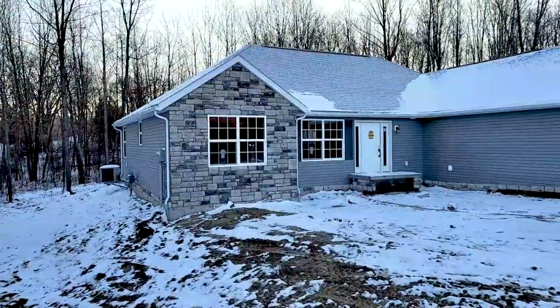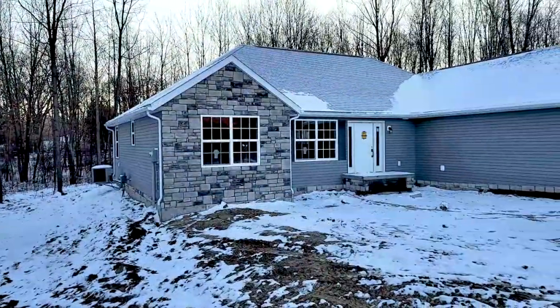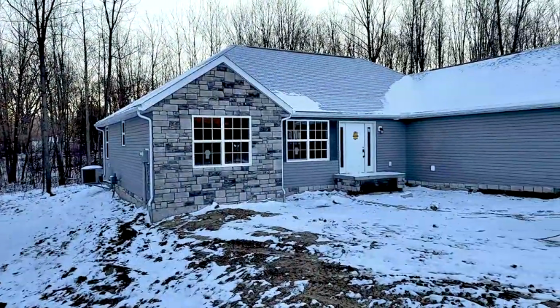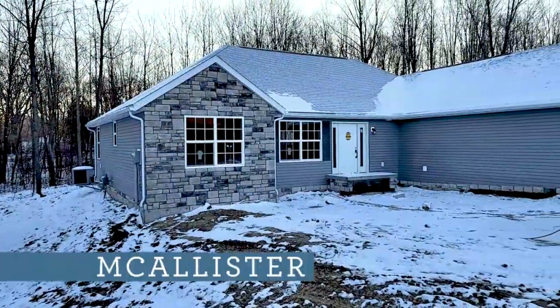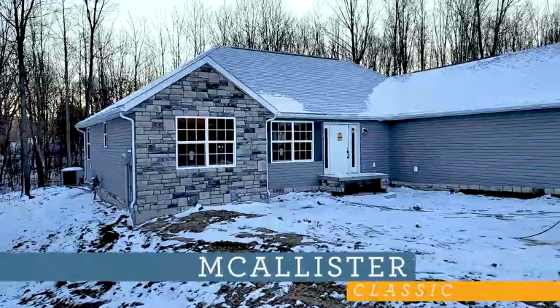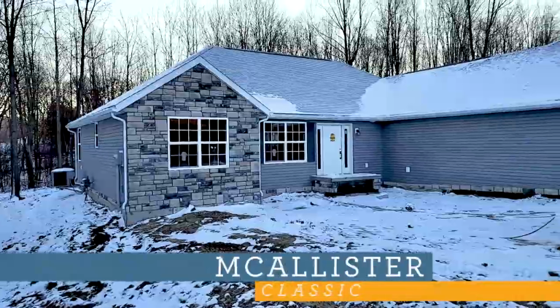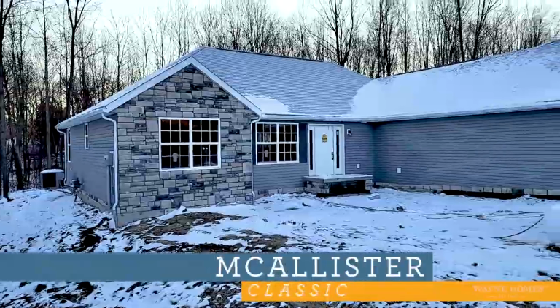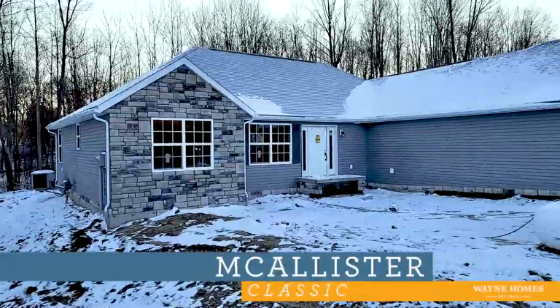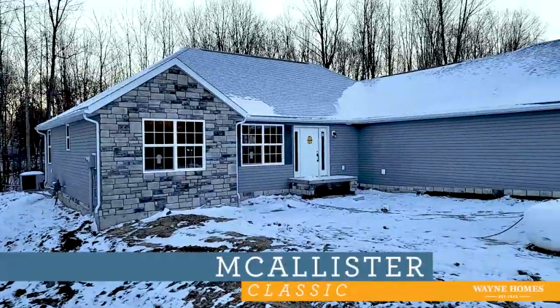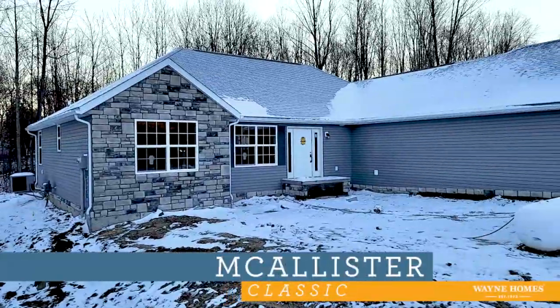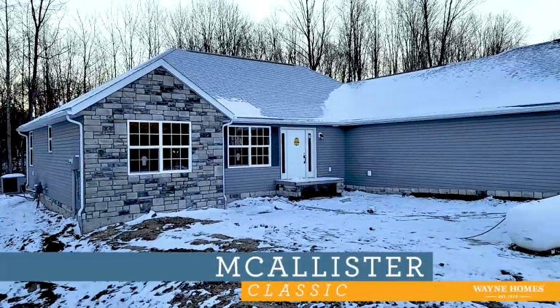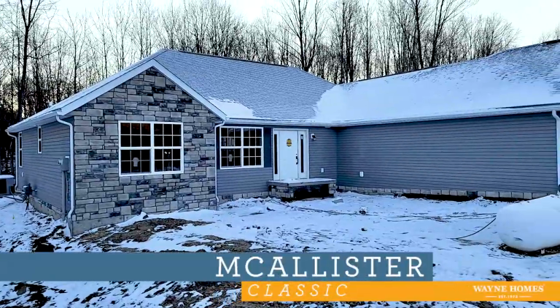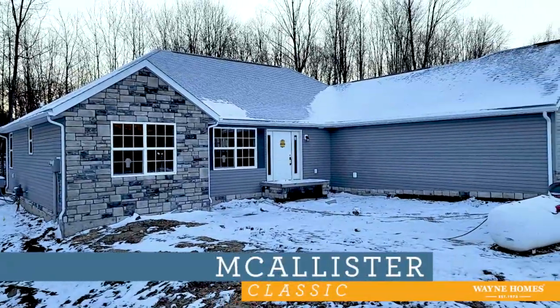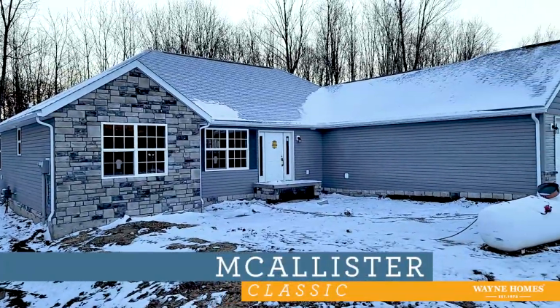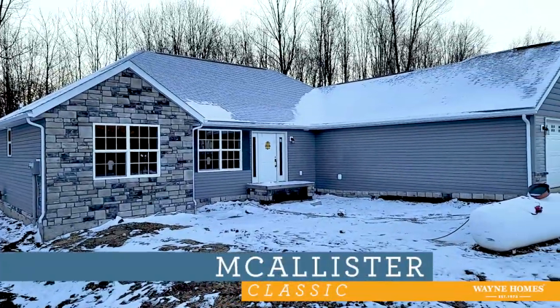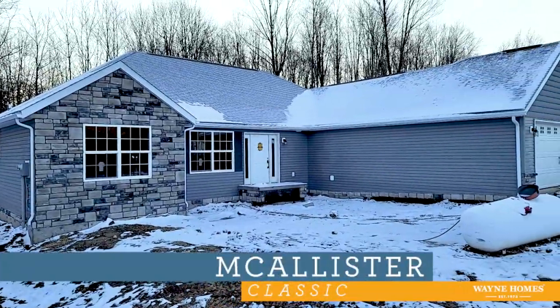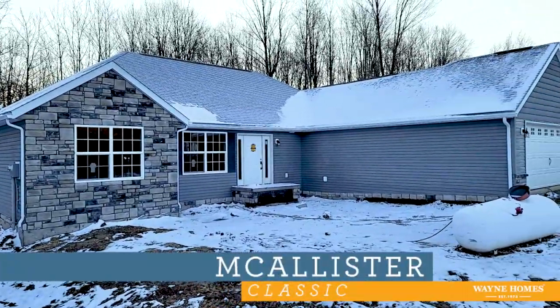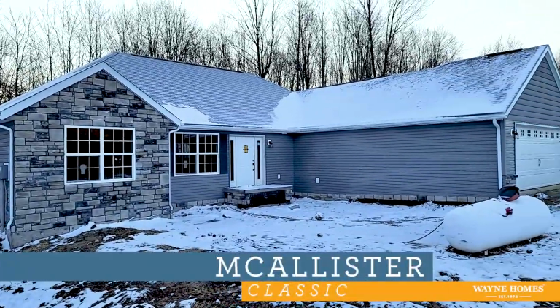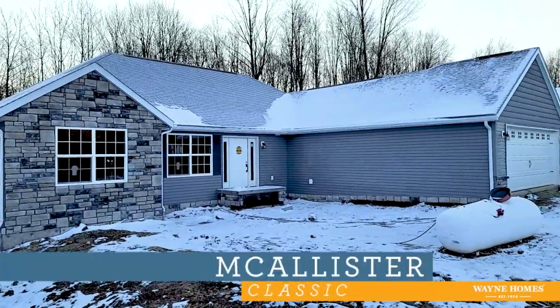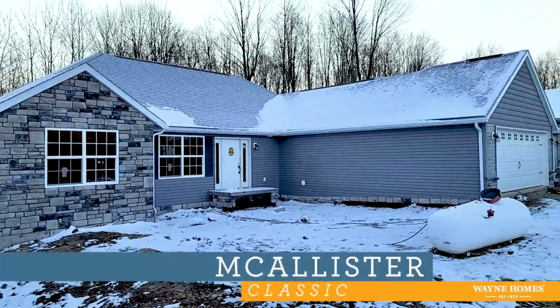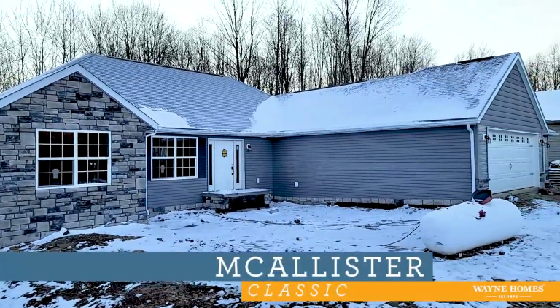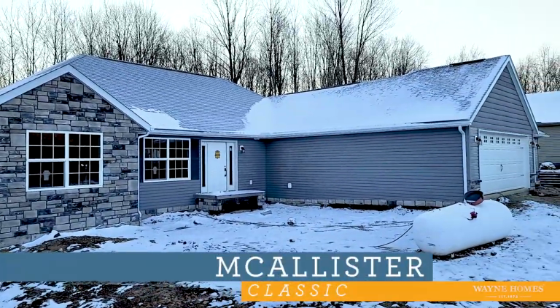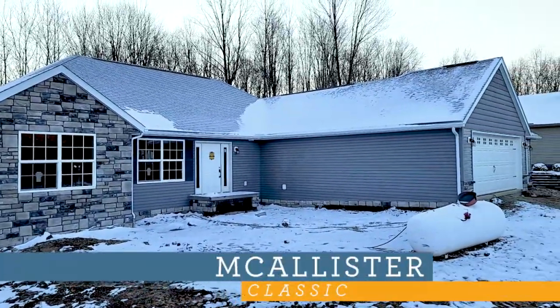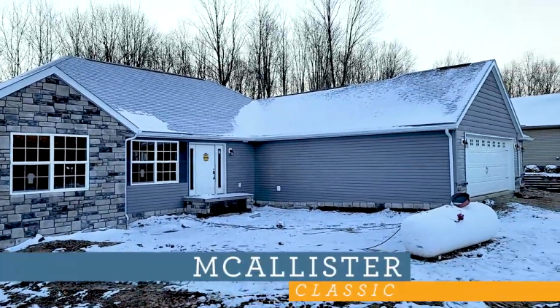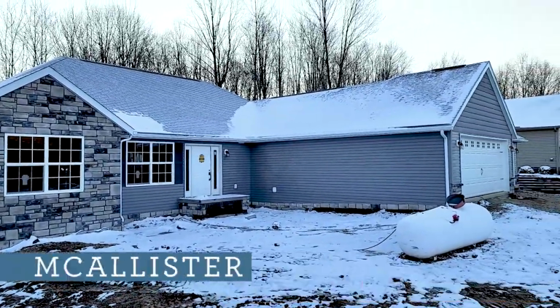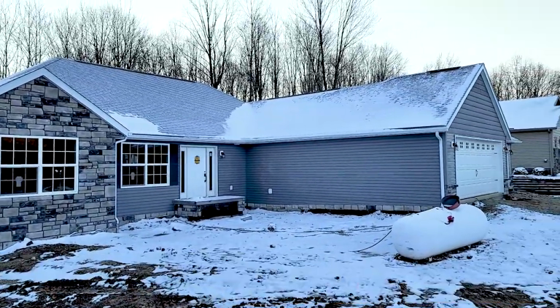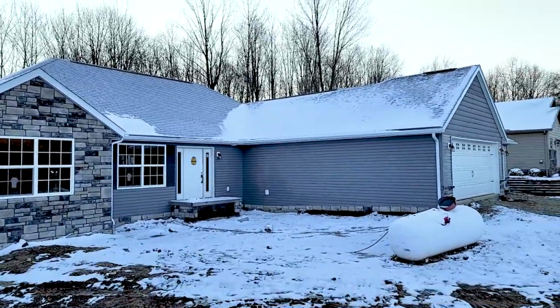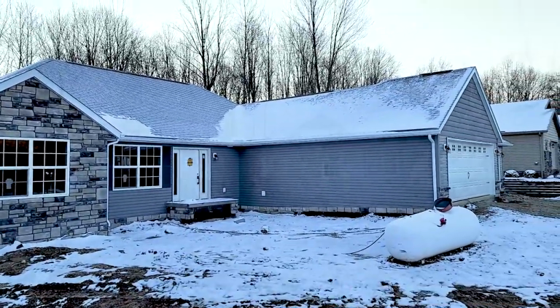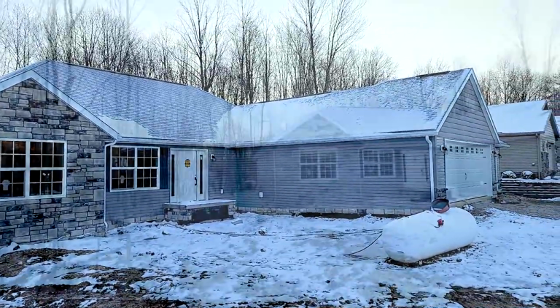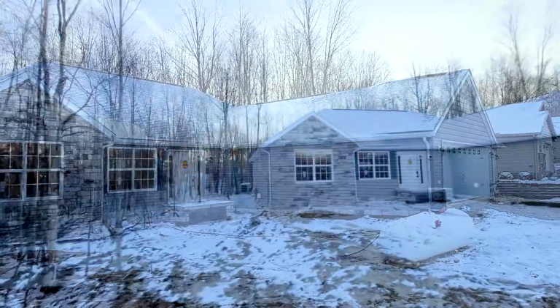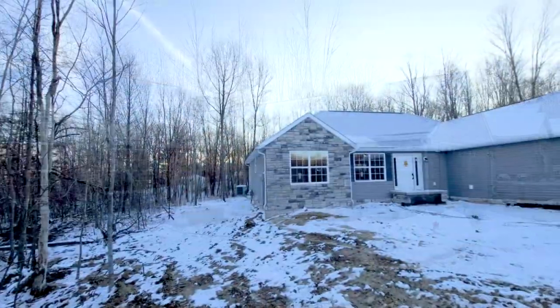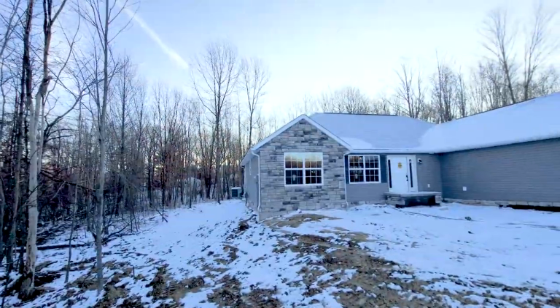Welcome to our Macalester virtual tour. For this Macalester we're featuring the classic elevation with some customizations.